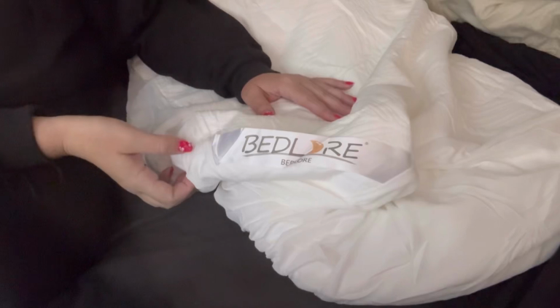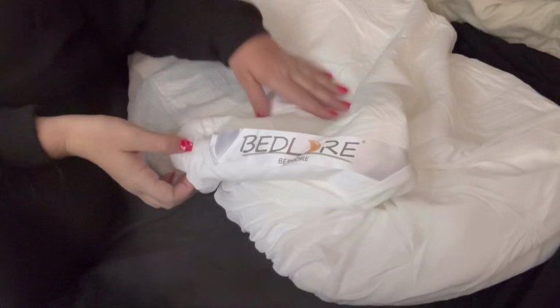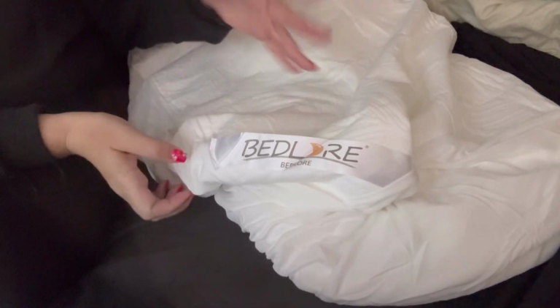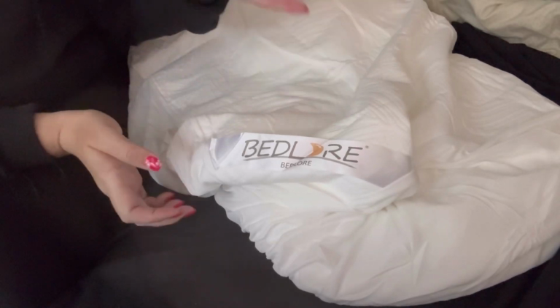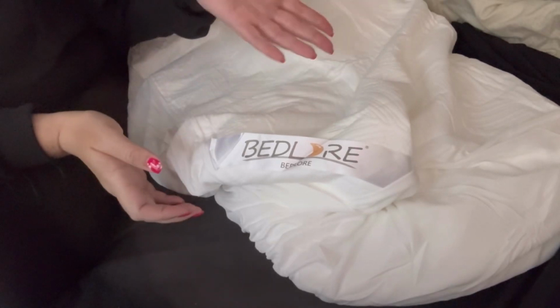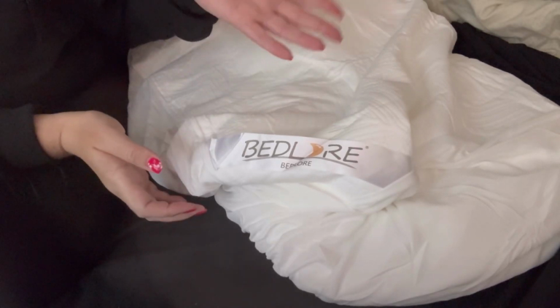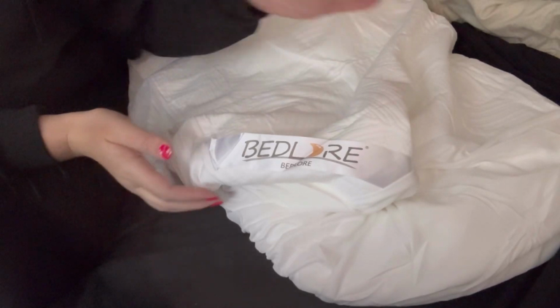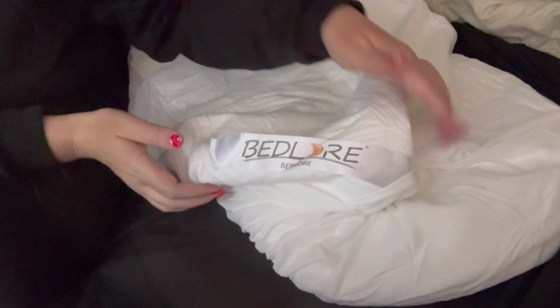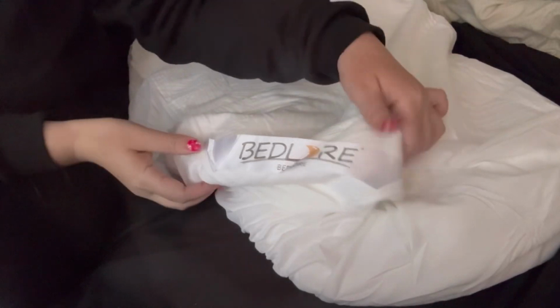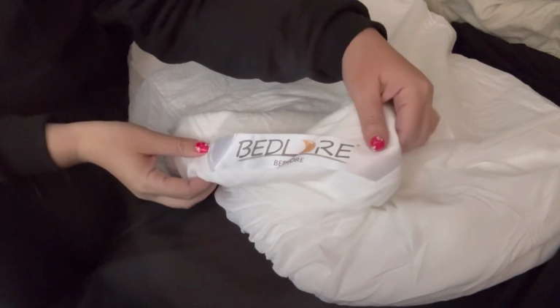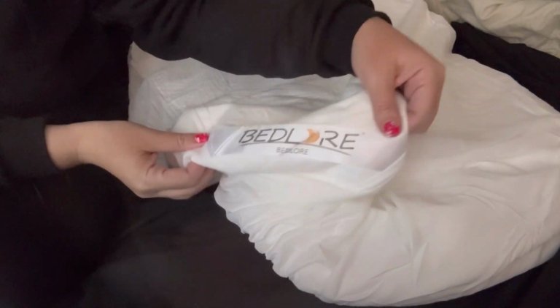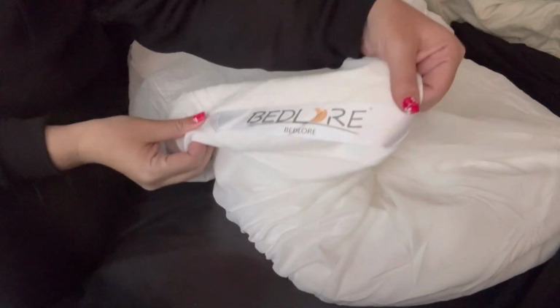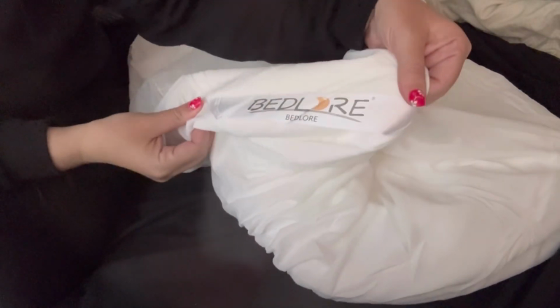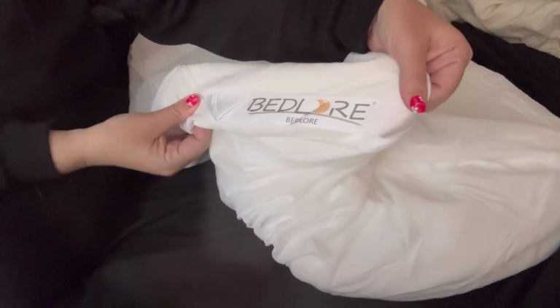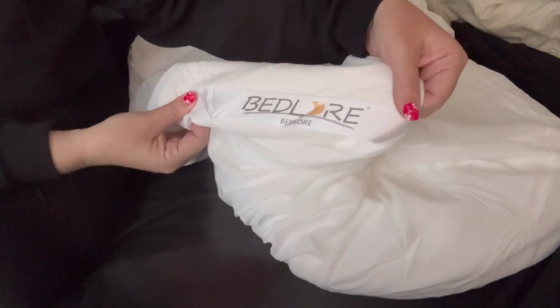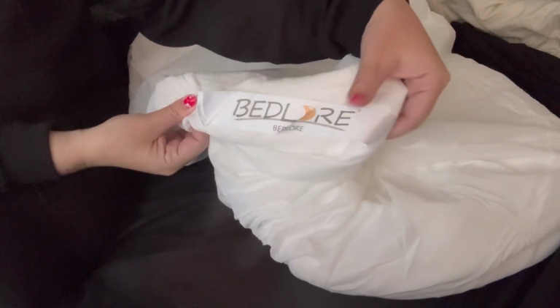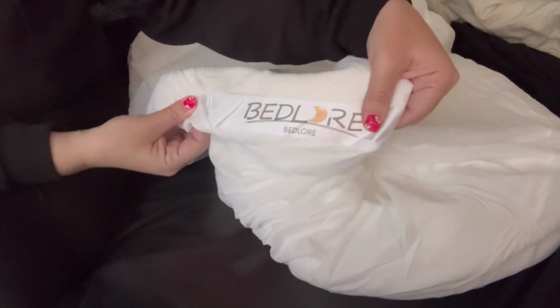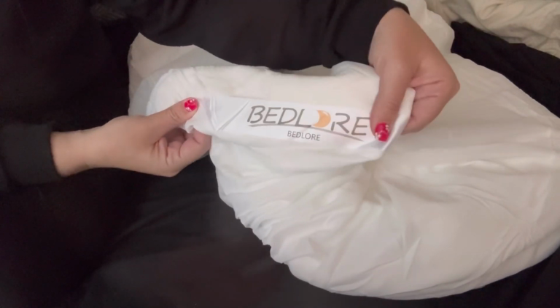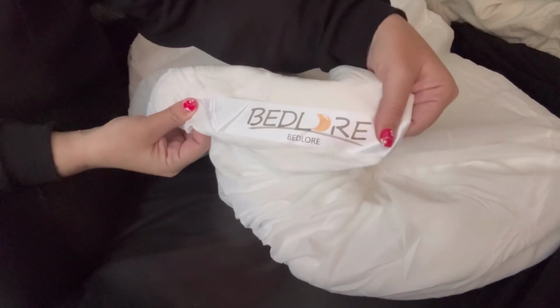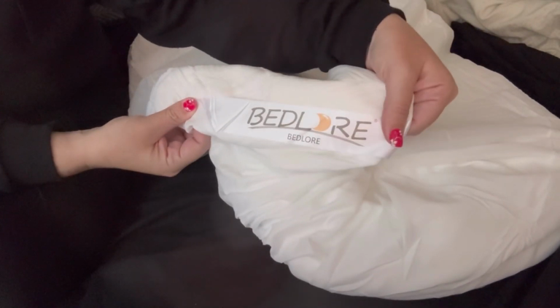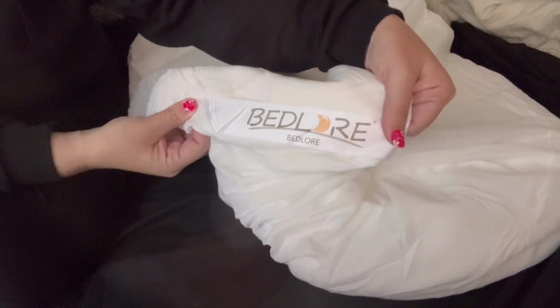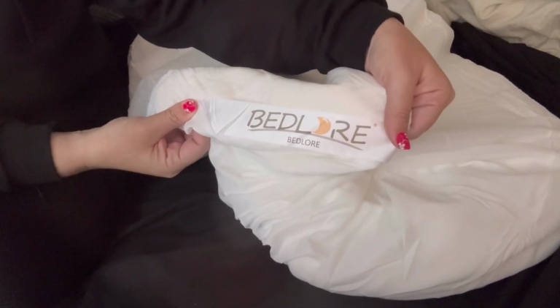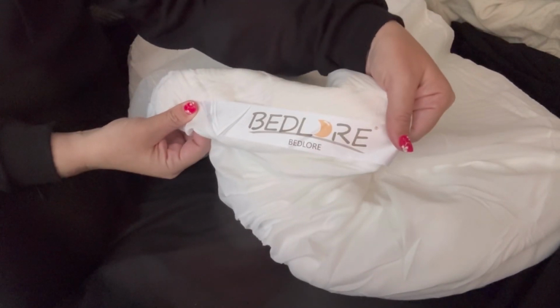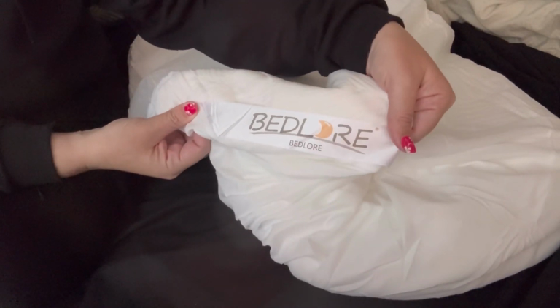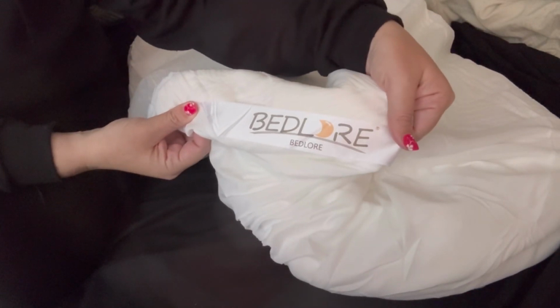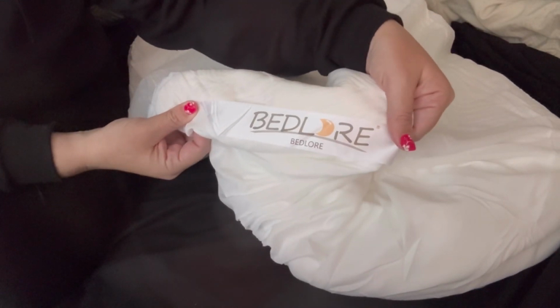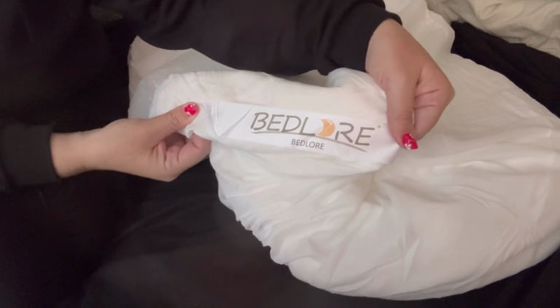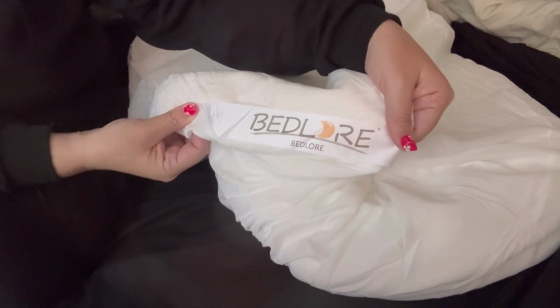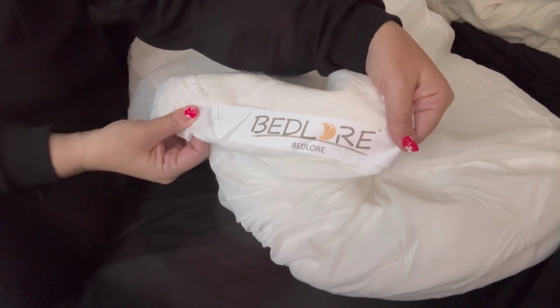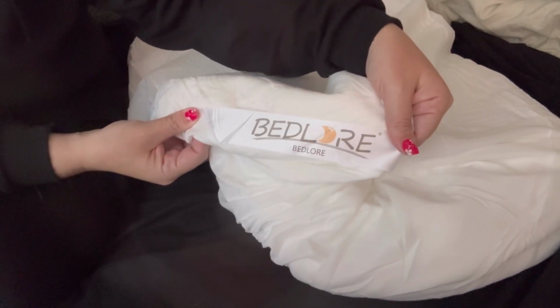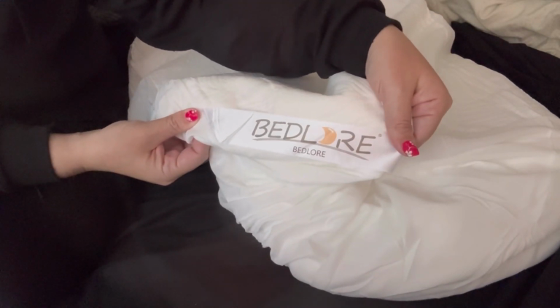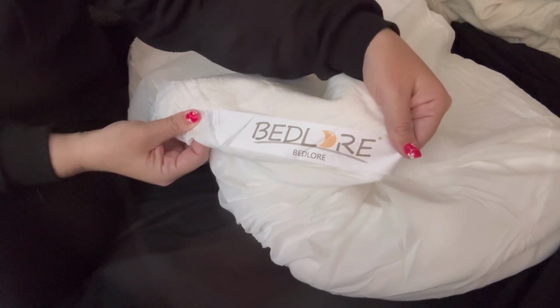Hi, my name is Crystal, and I received this Bedlore mattress cover in exchange for an honest review.